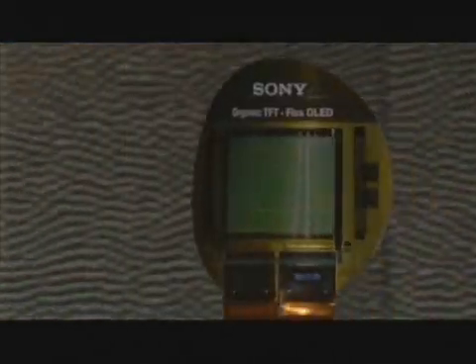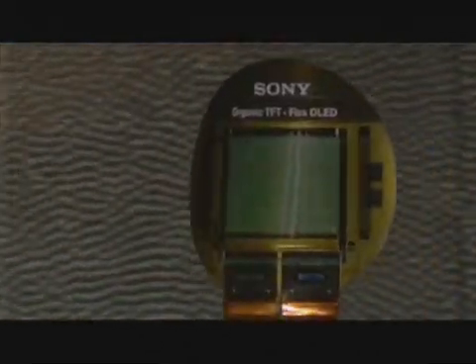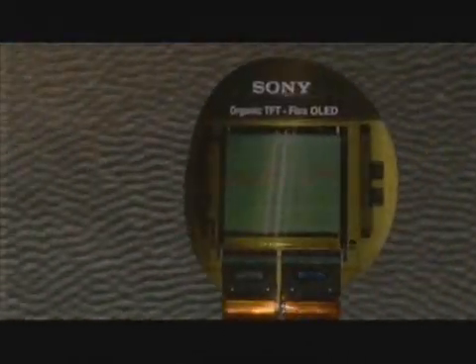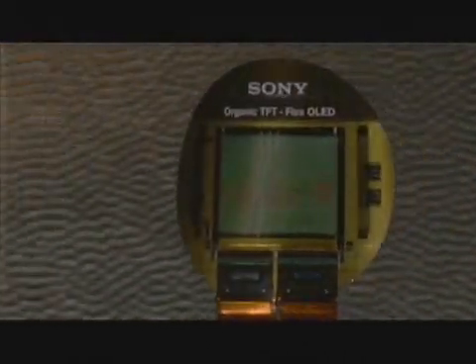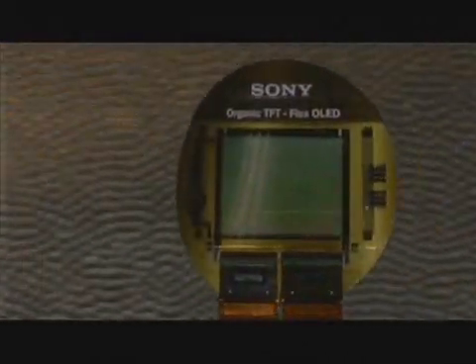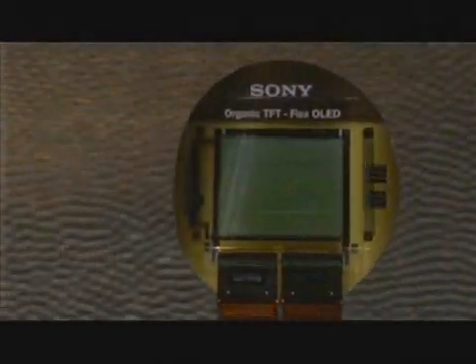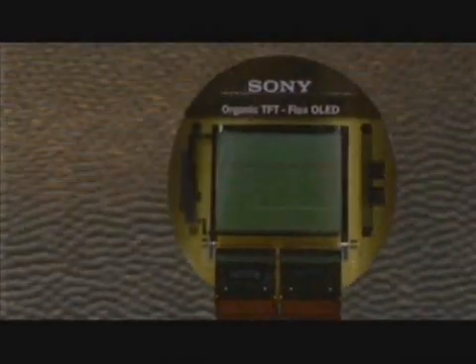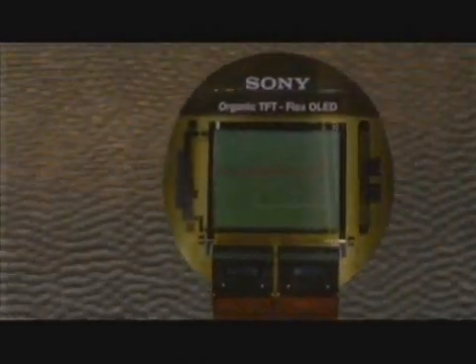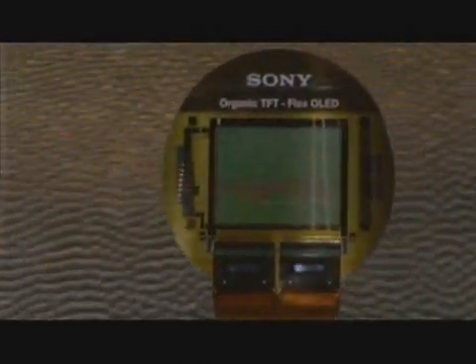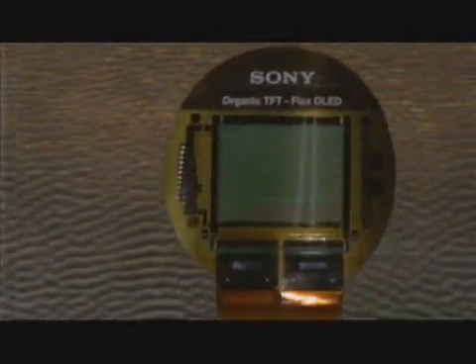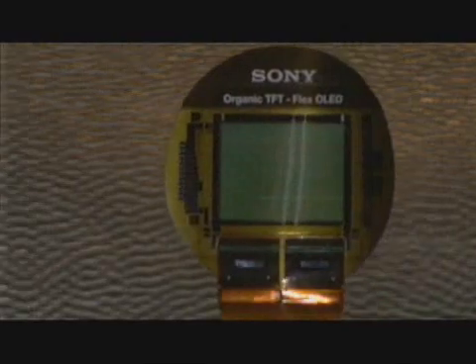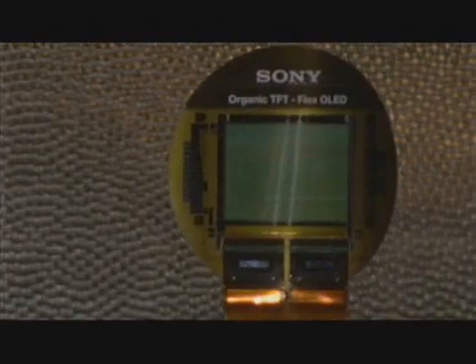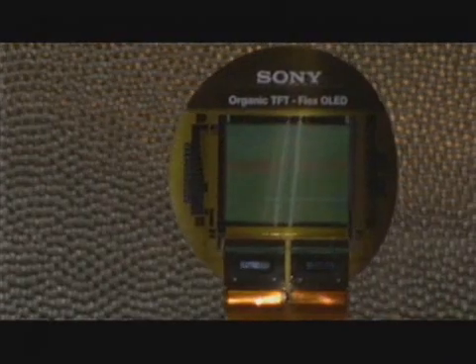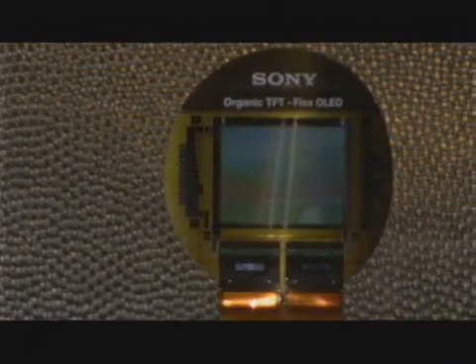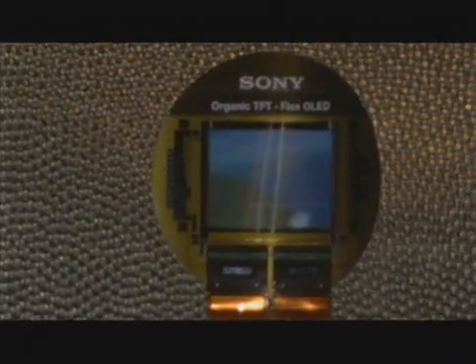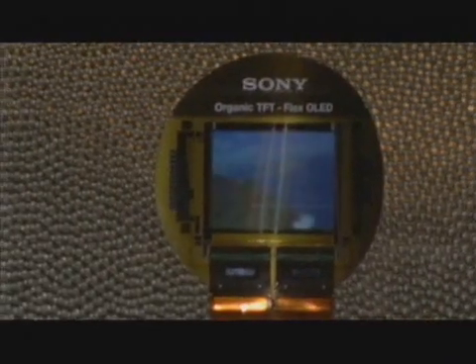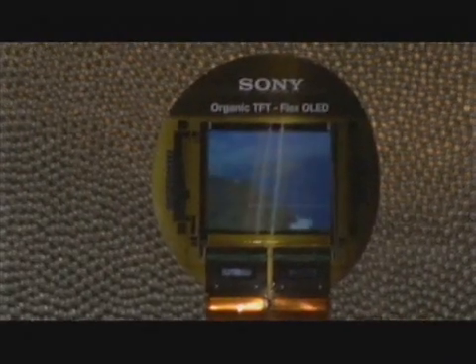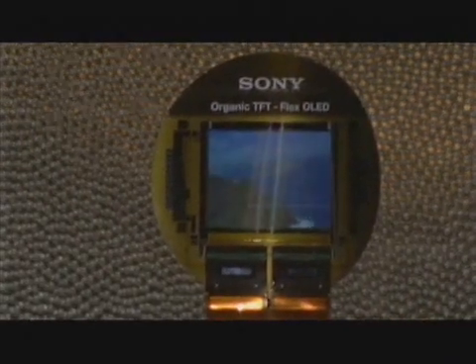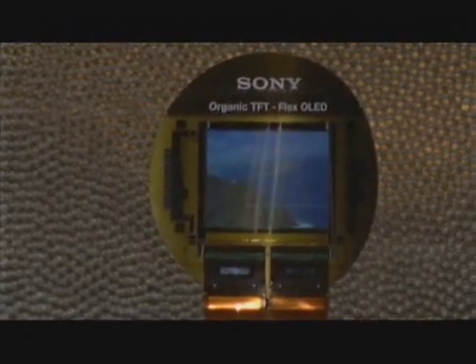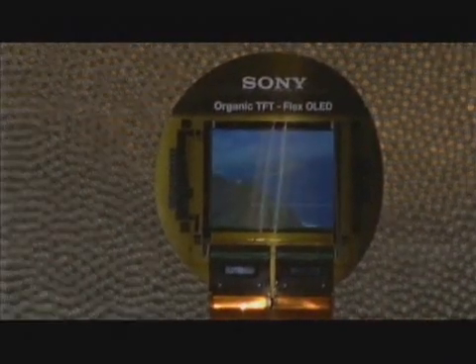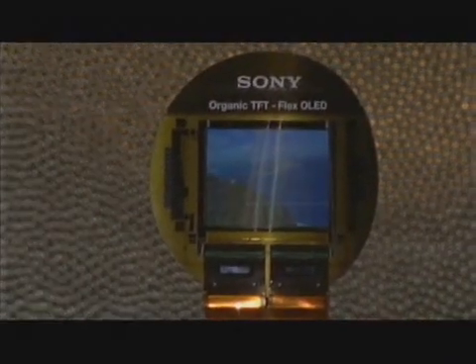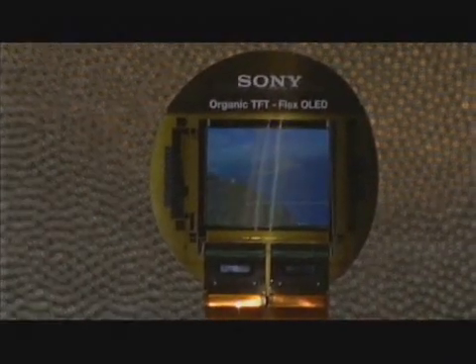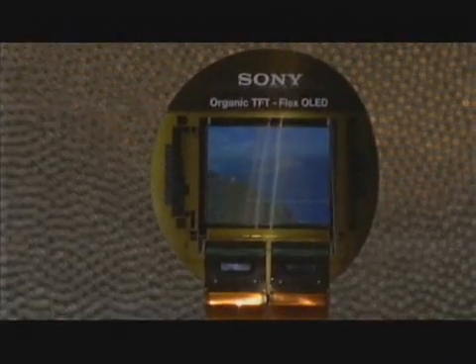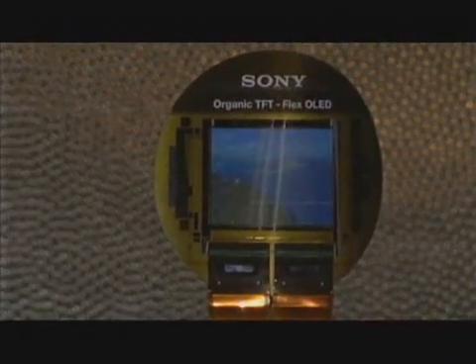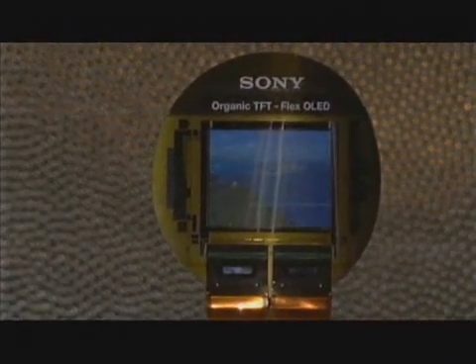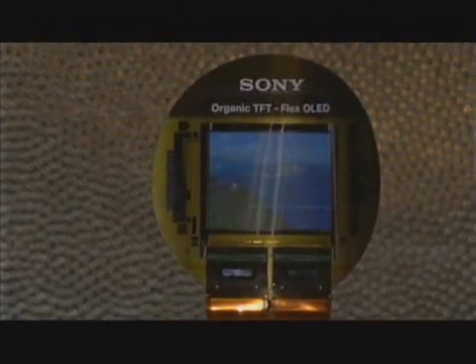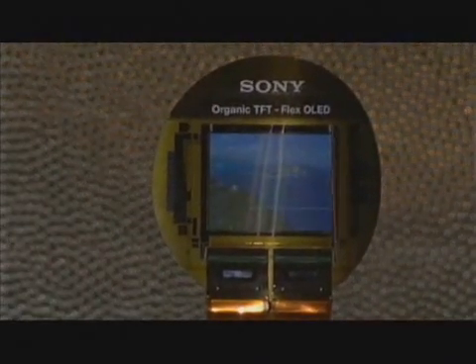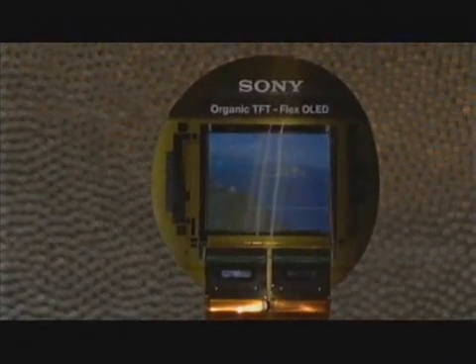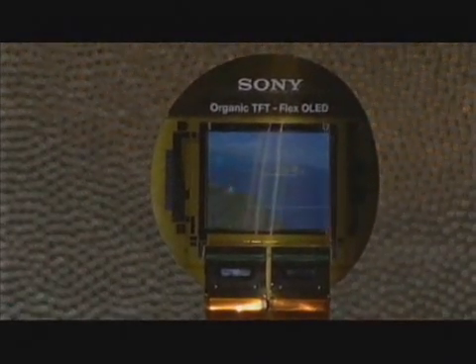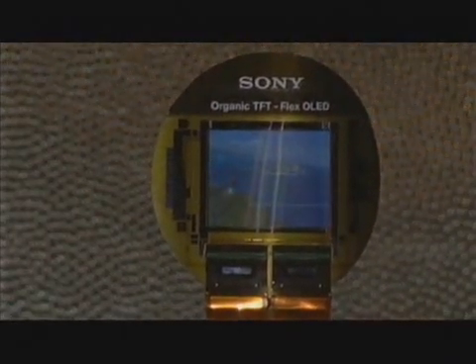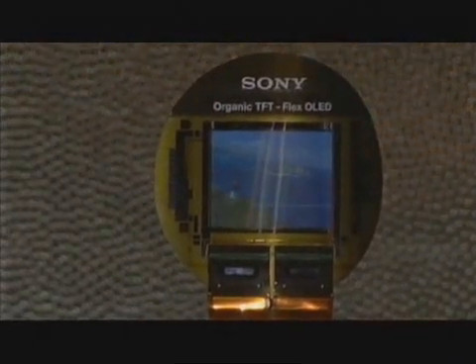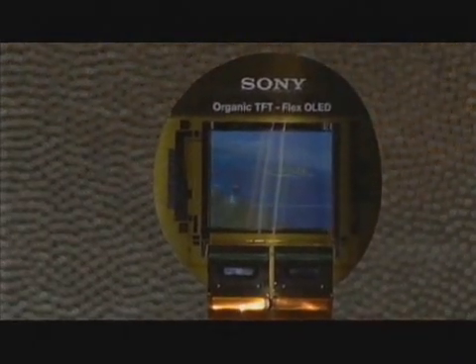There it is. Flexible OLED. This could be the e-reader of the future — there when you need it and eco-friendly.